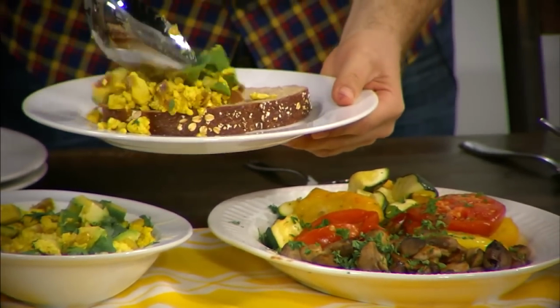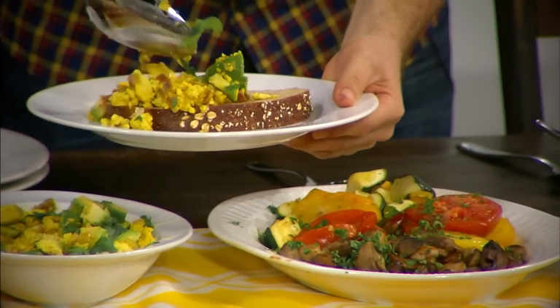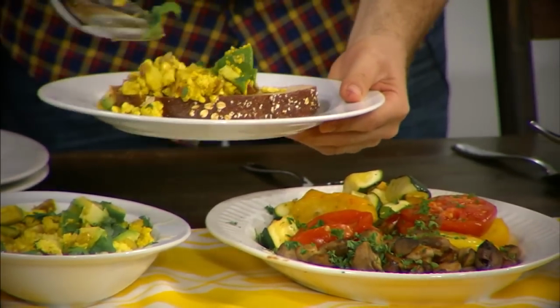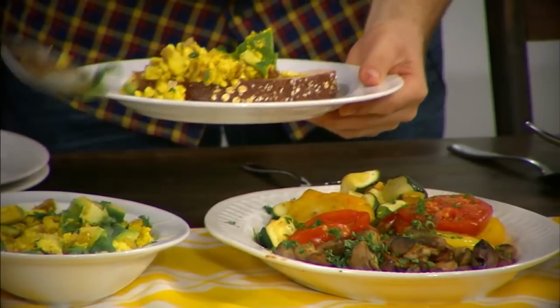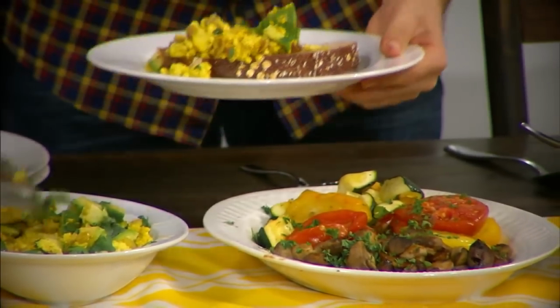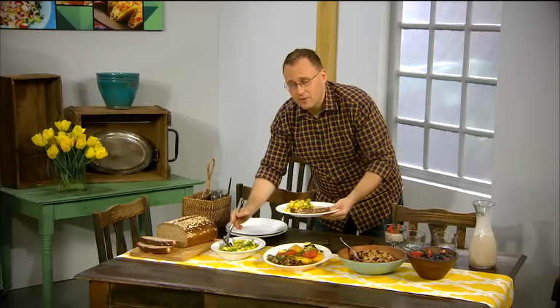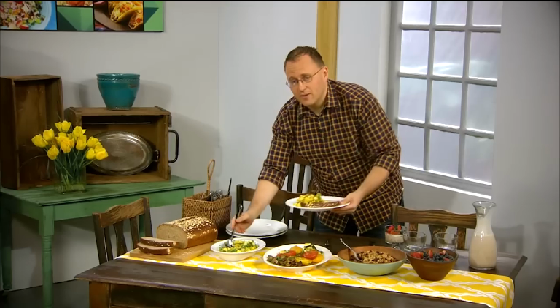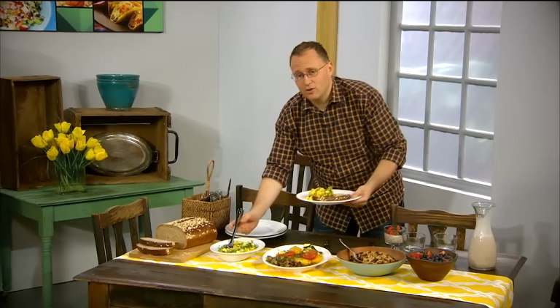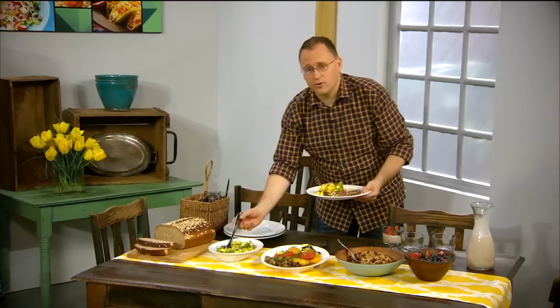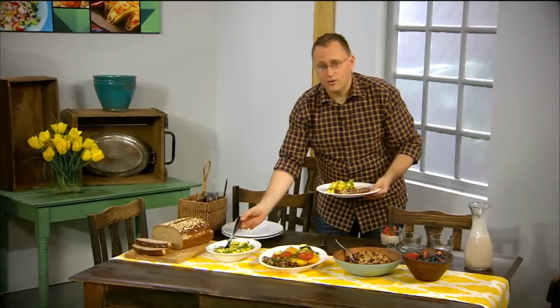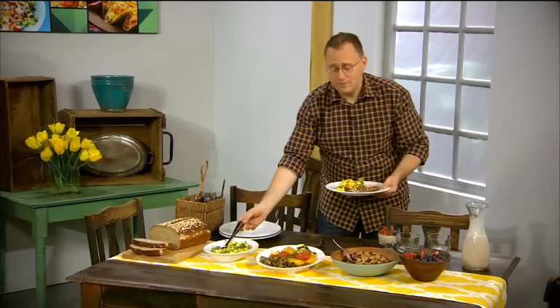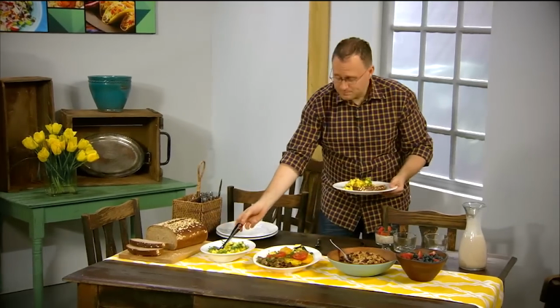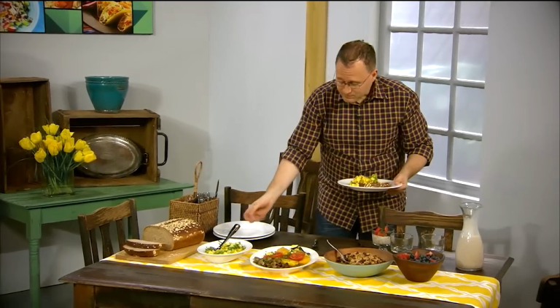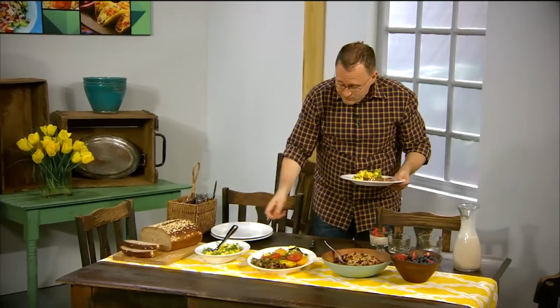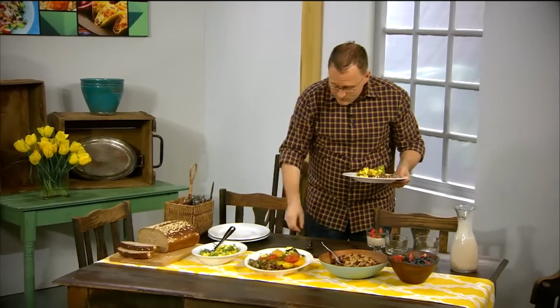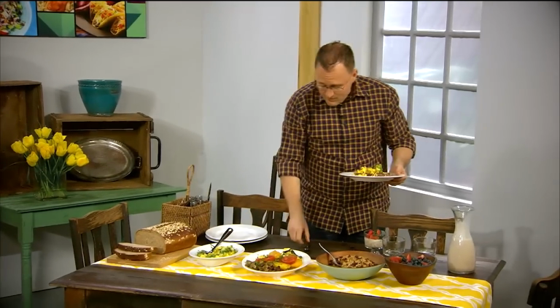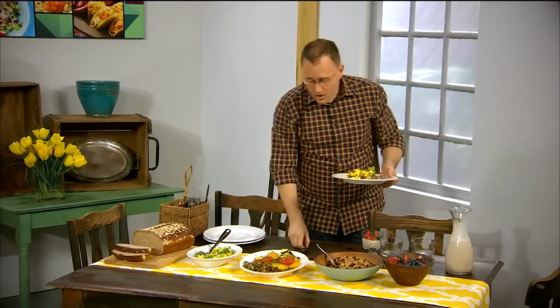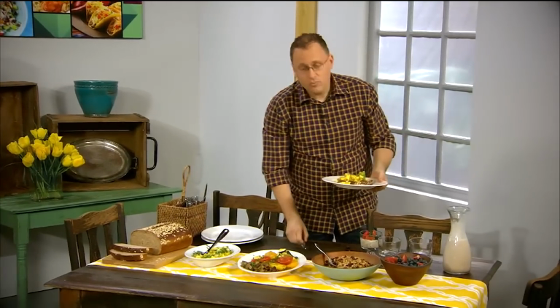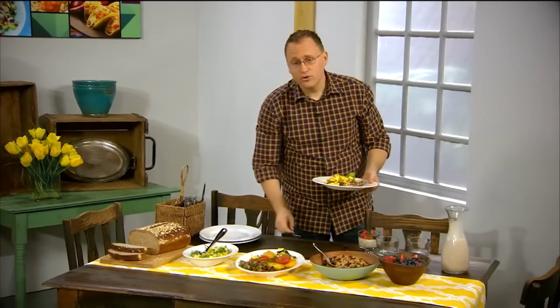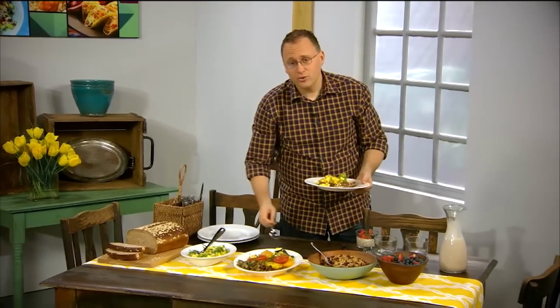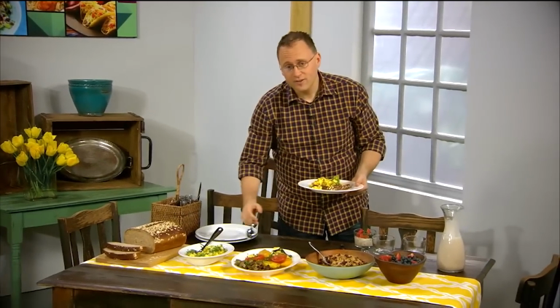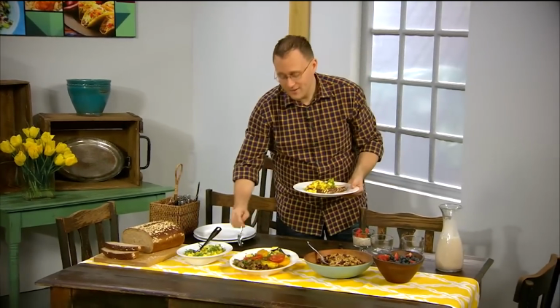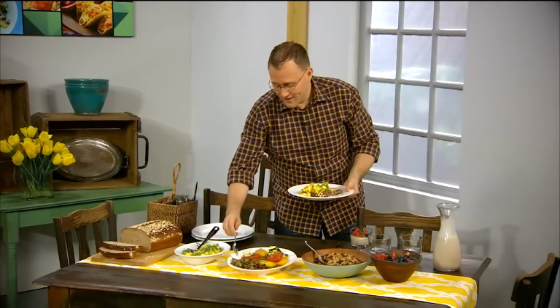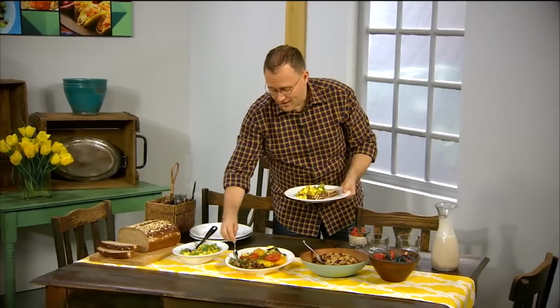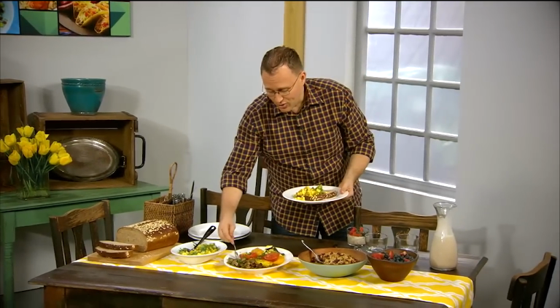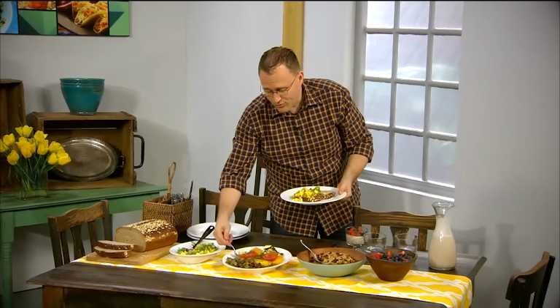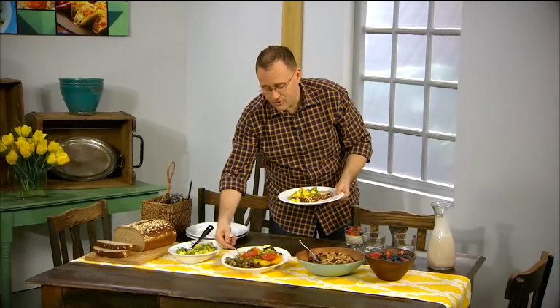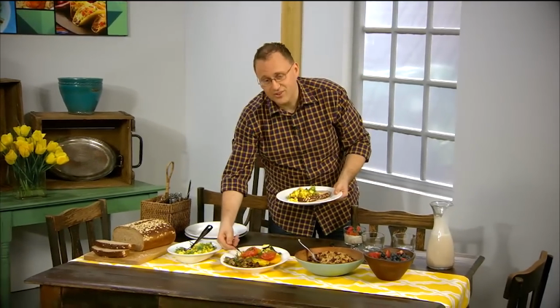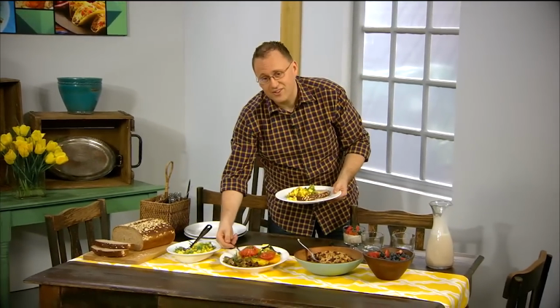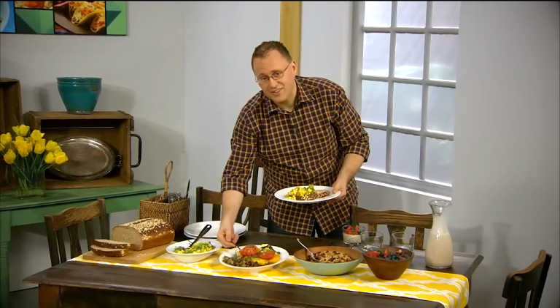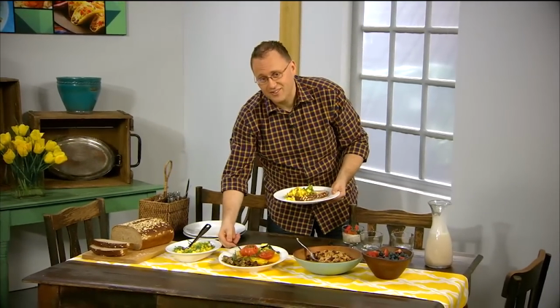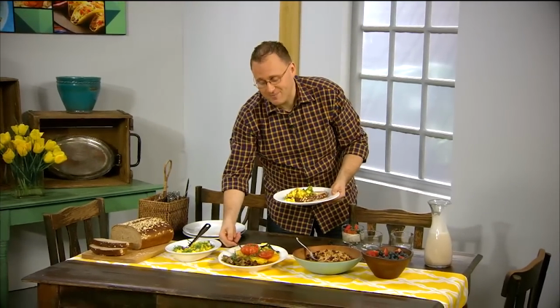Thank you for joining me today on Cook 30. I hope you enjoyed it and I look forward to seeing you next time.